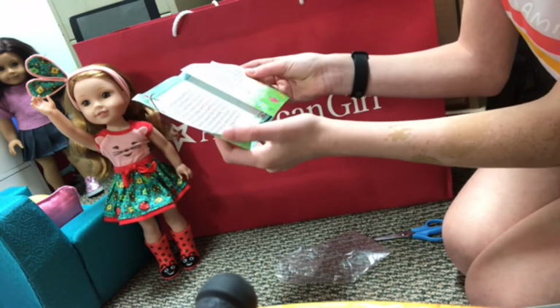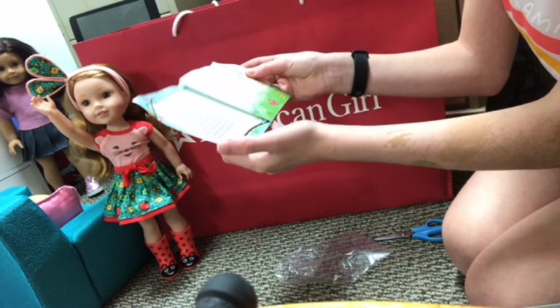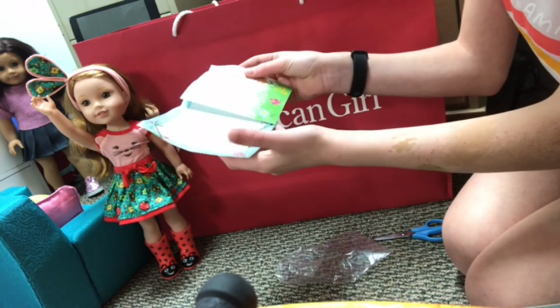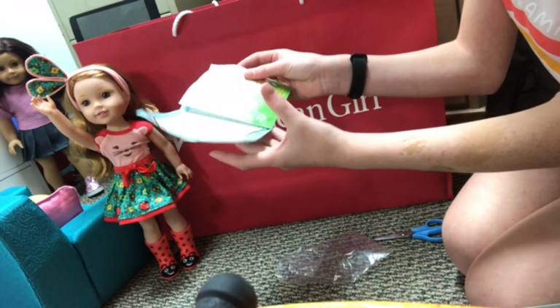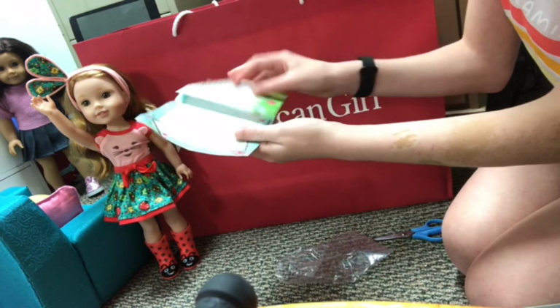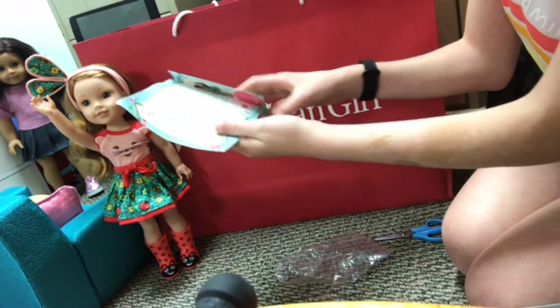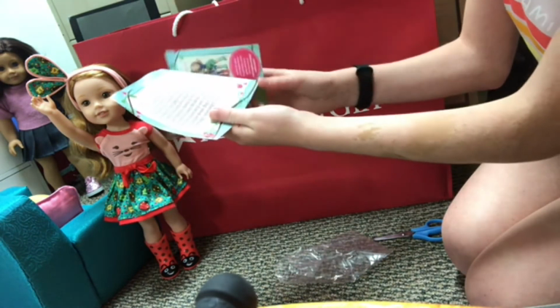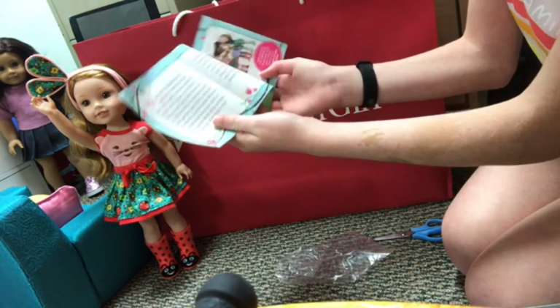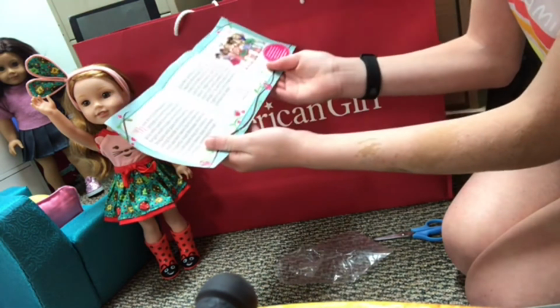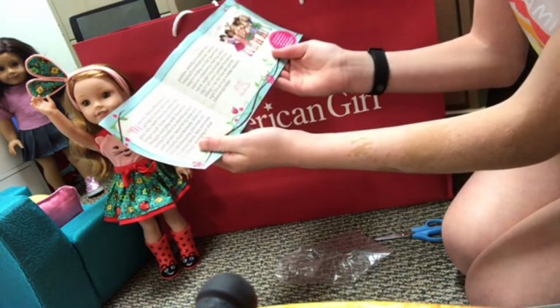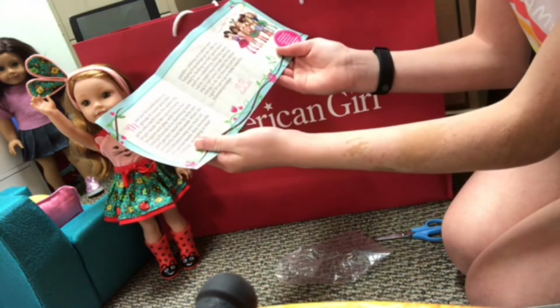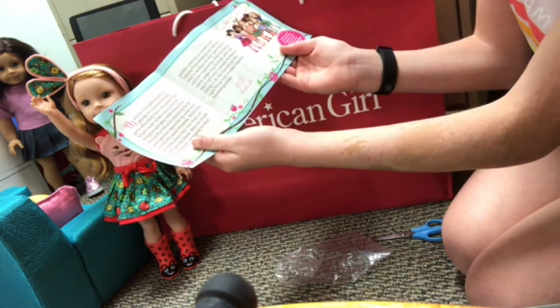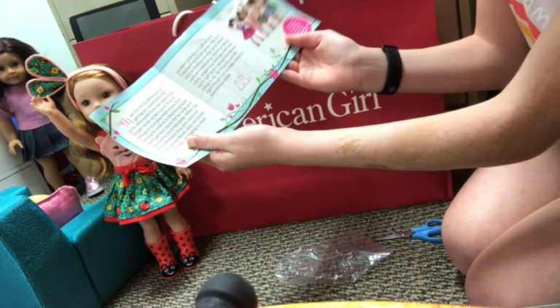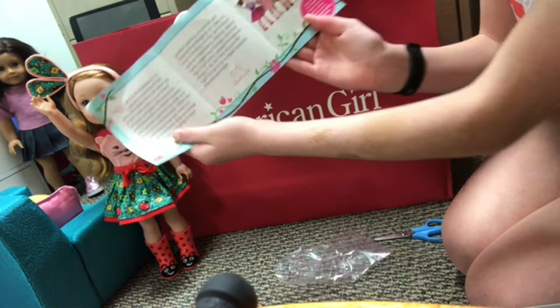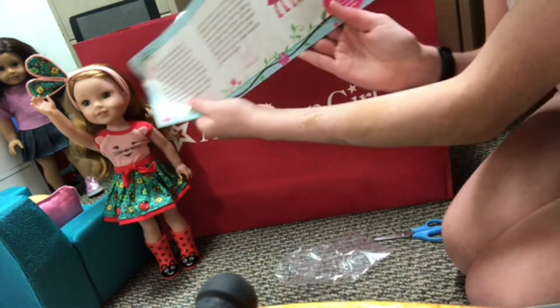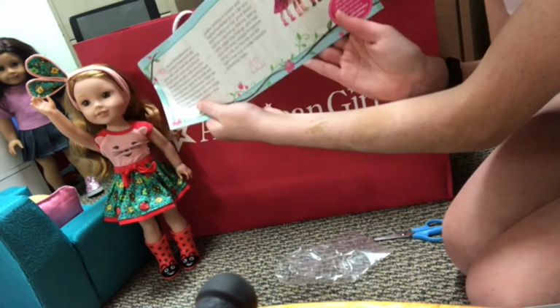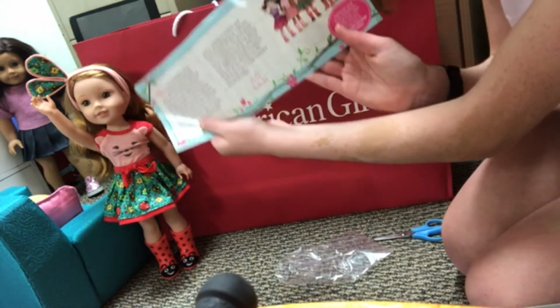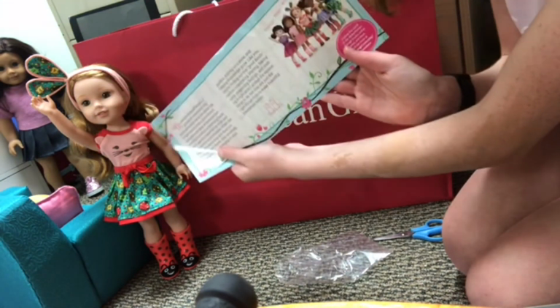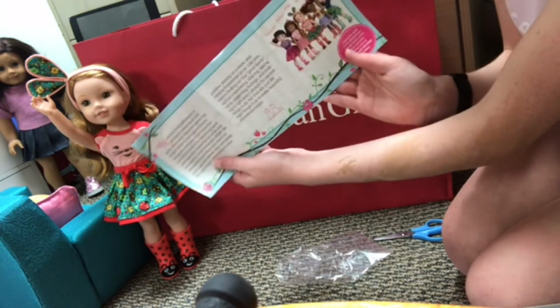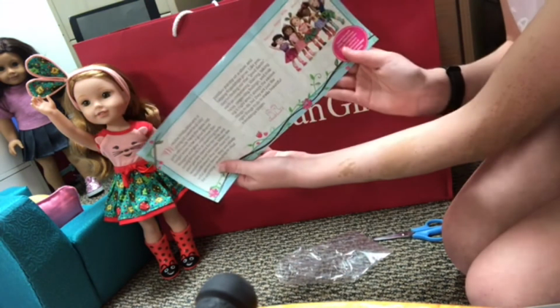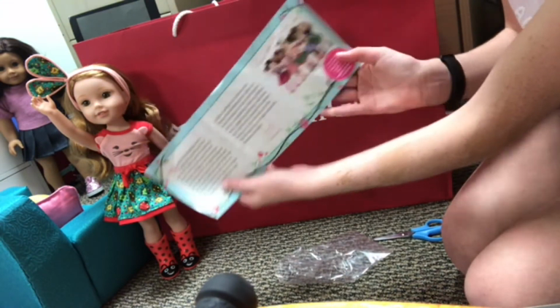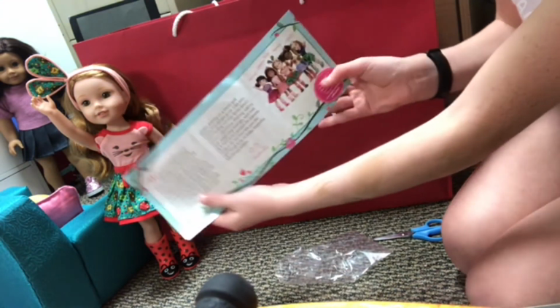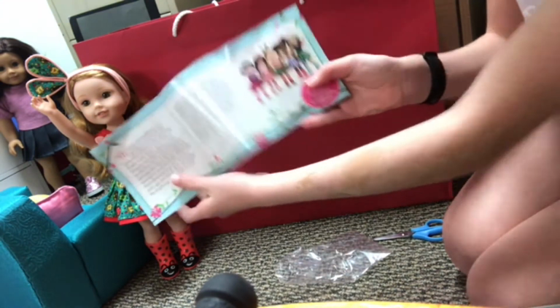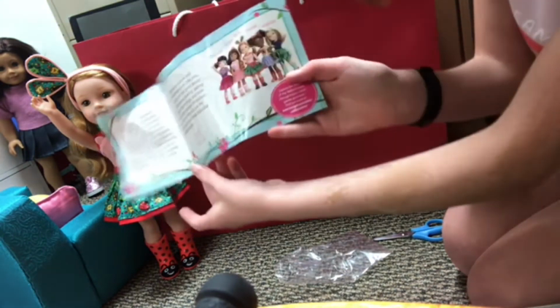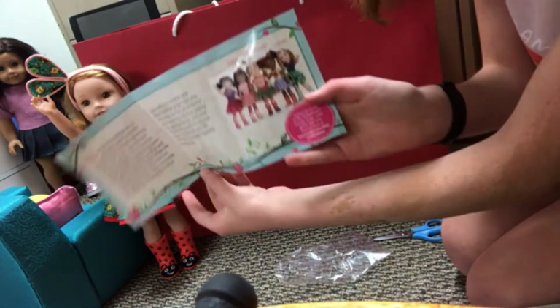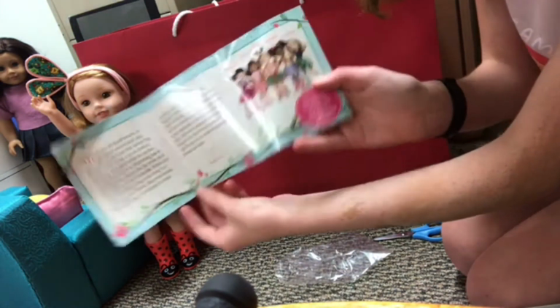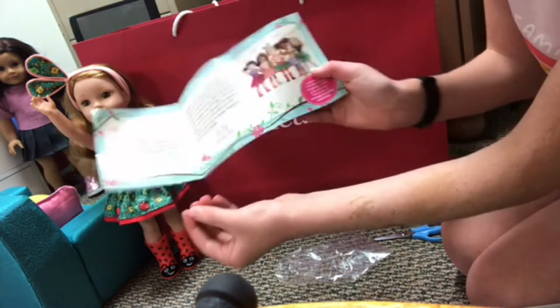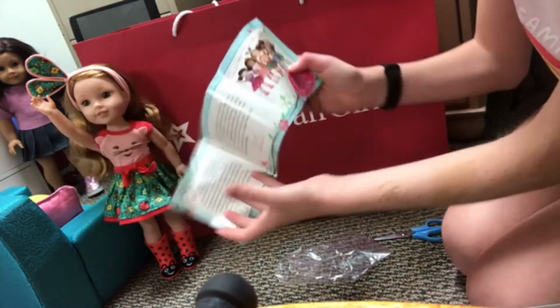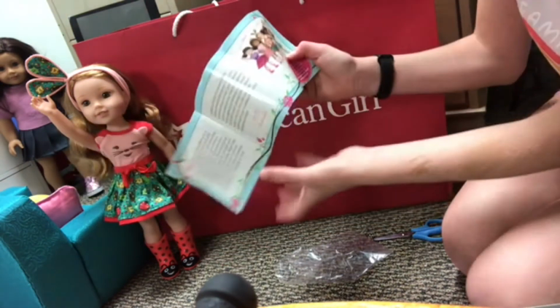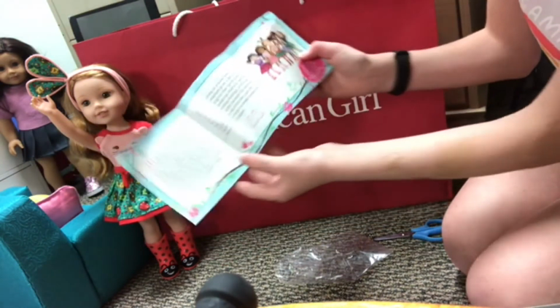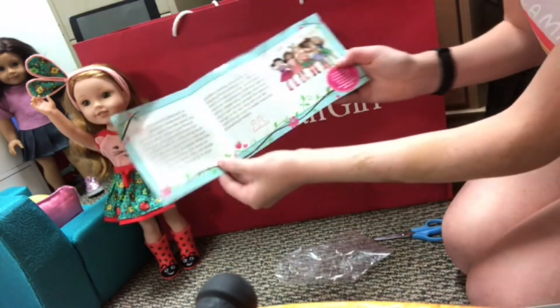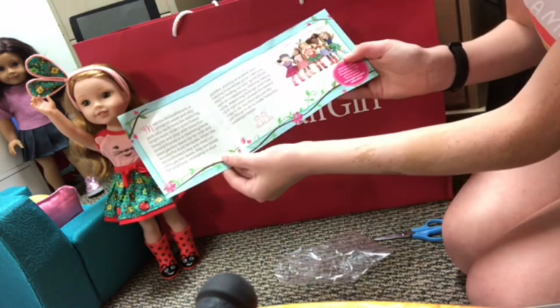Inside there's a 'Meet the Welly Wishers' booklet — it's really cute, it has all the Welly Wishers with a little description of each.